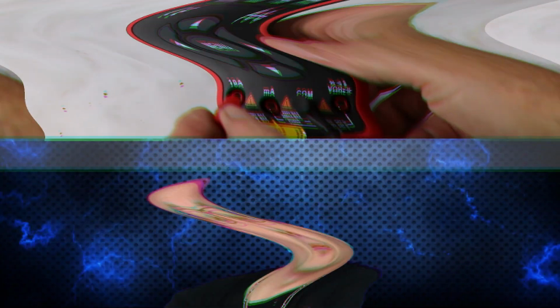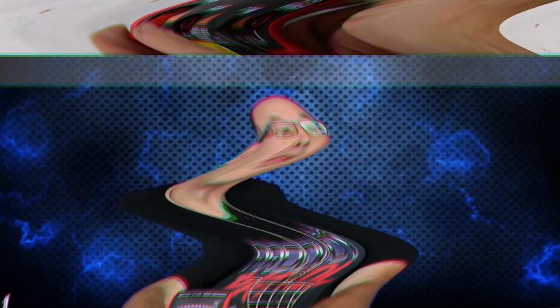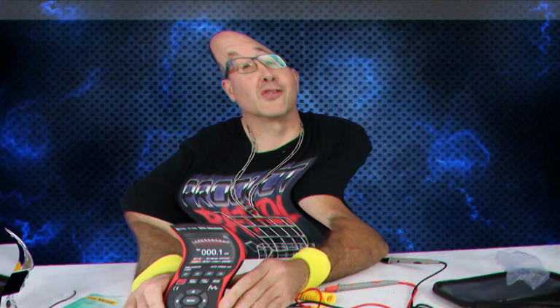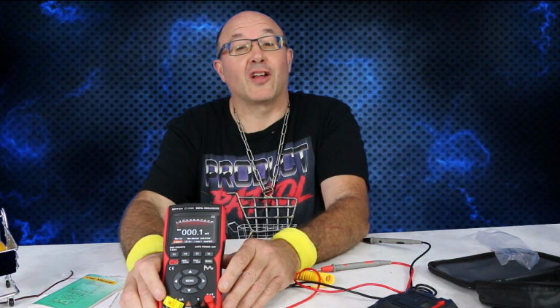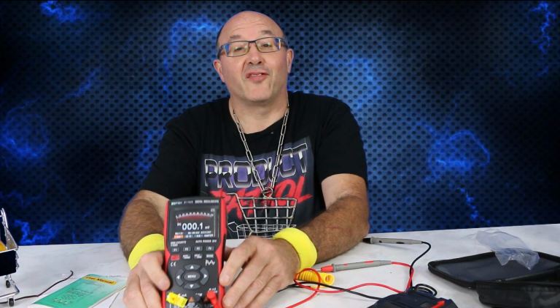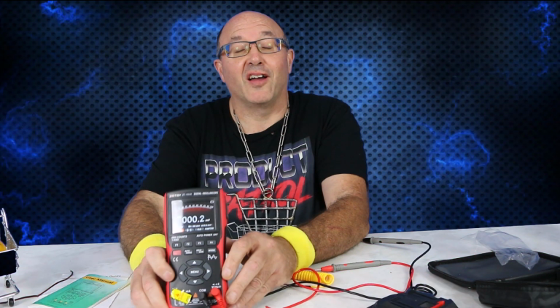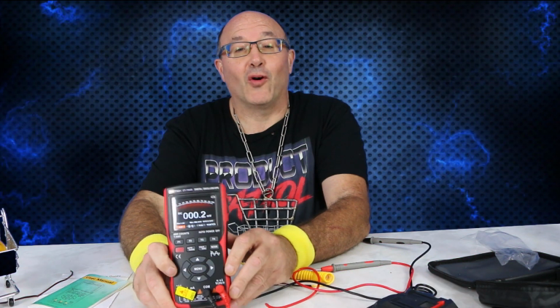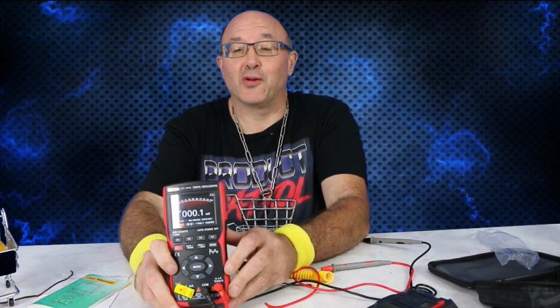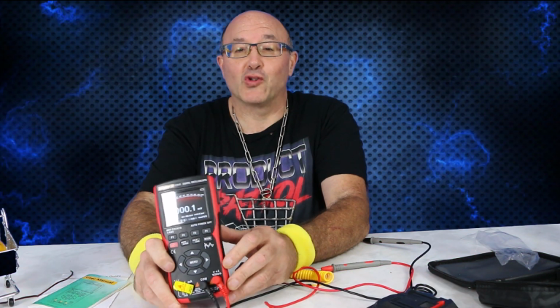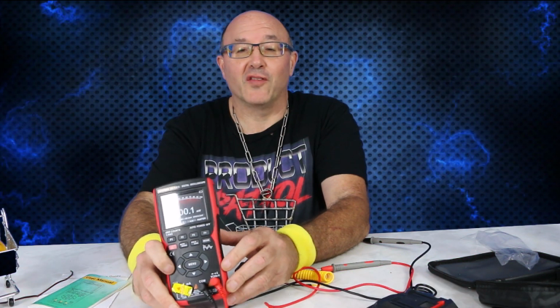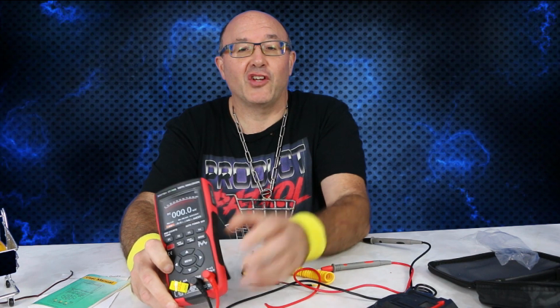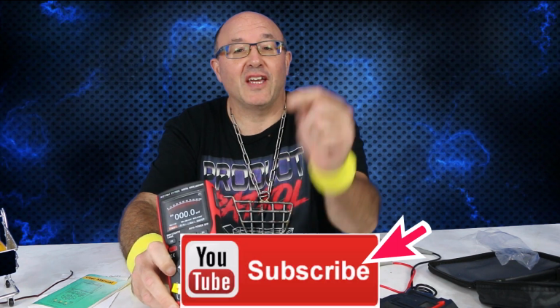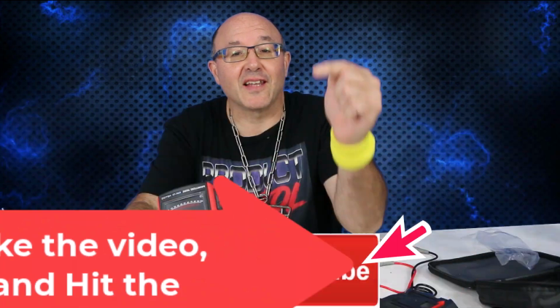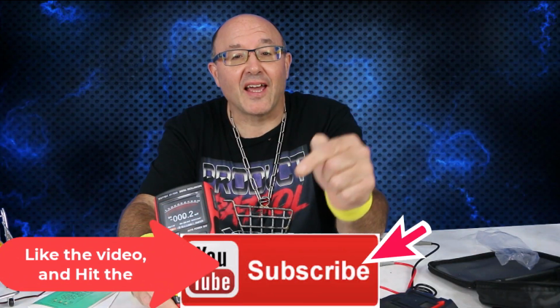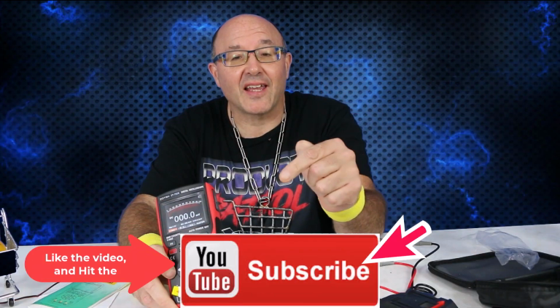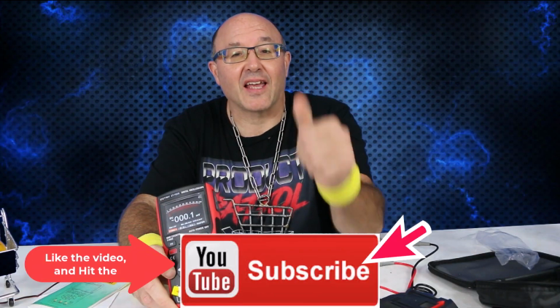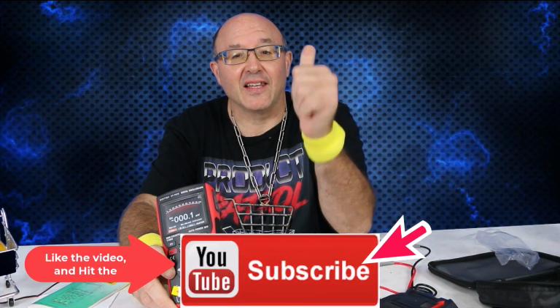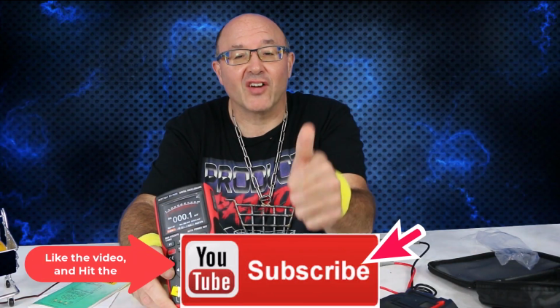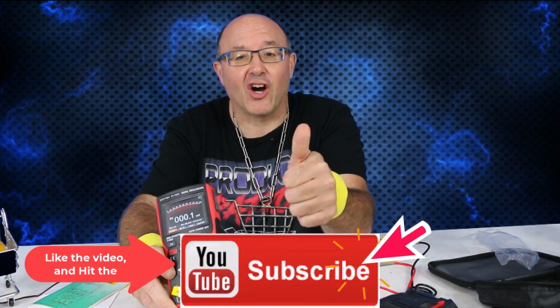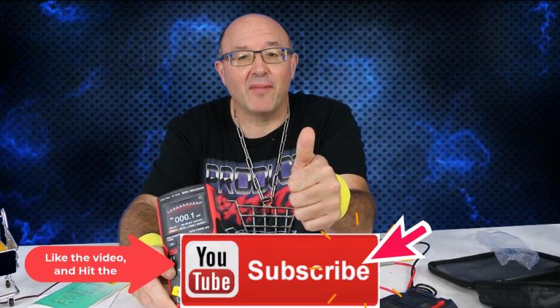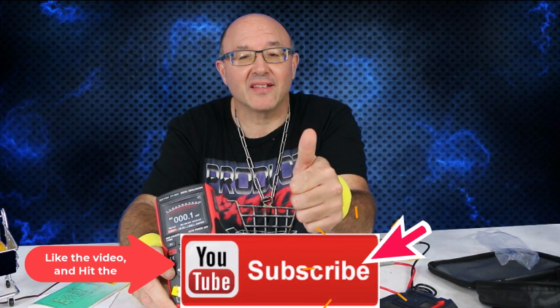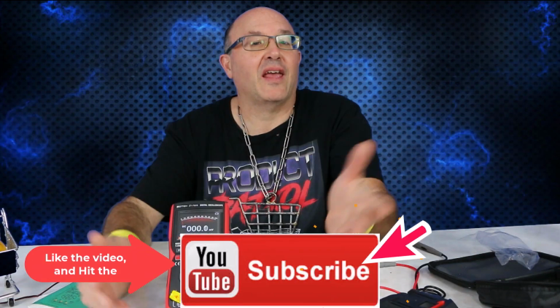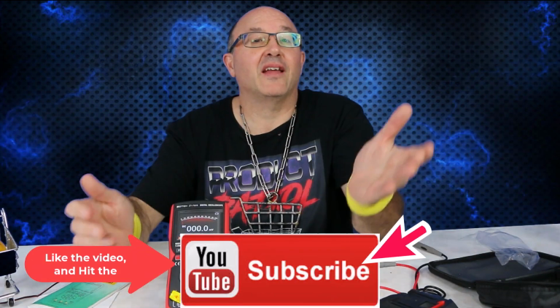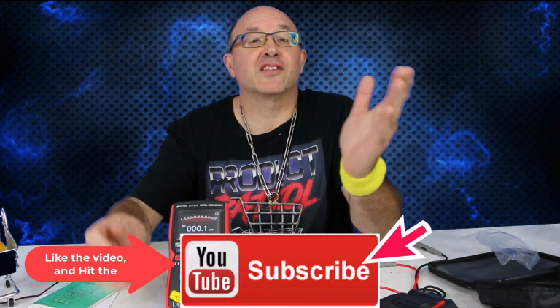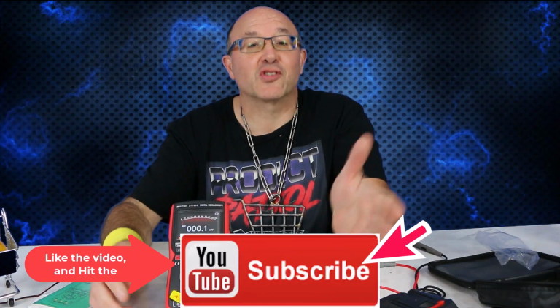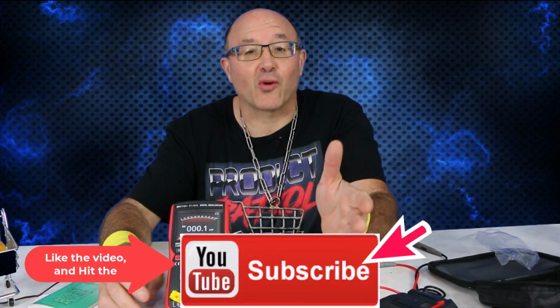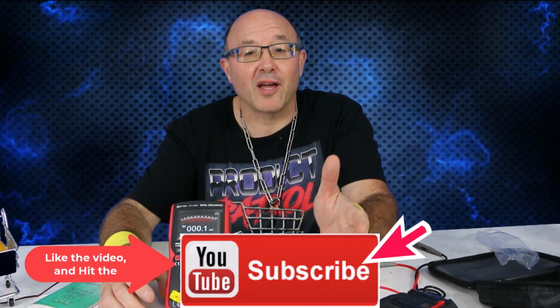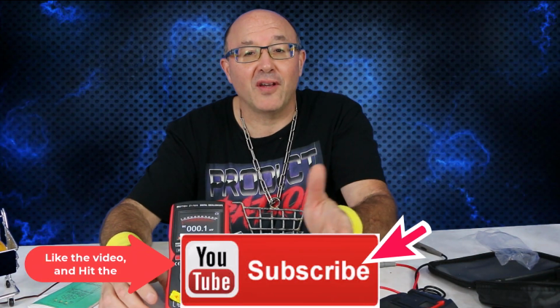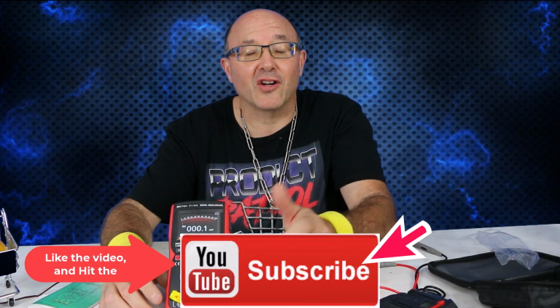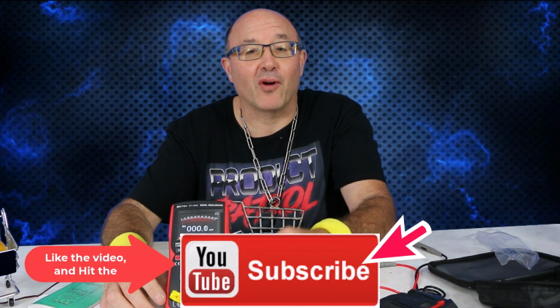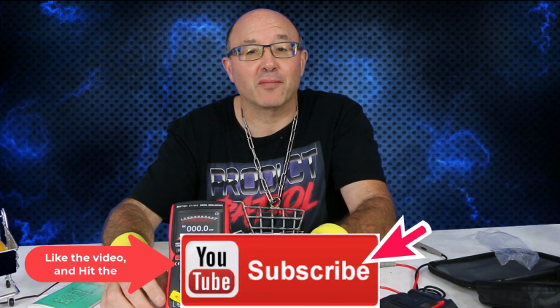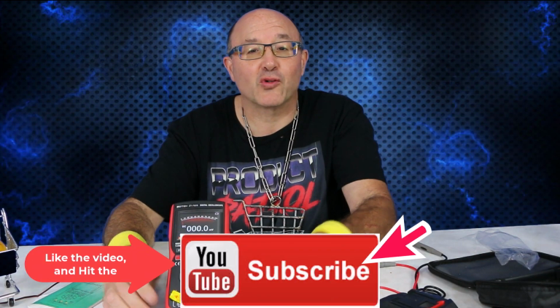Well, that was a lot of fun. I hope you enjoyed the video — hit the like, leave a comment, and subscribe here at Product Patrol, big fun product reviews.